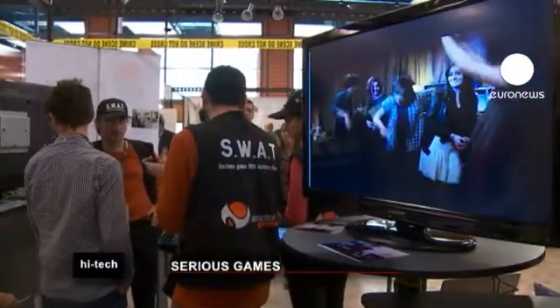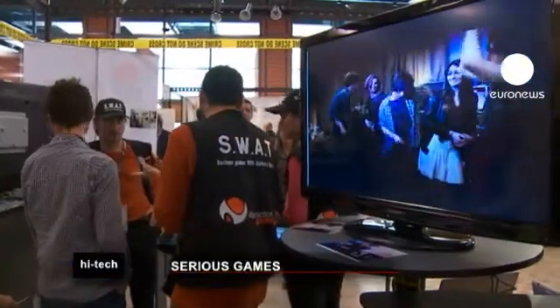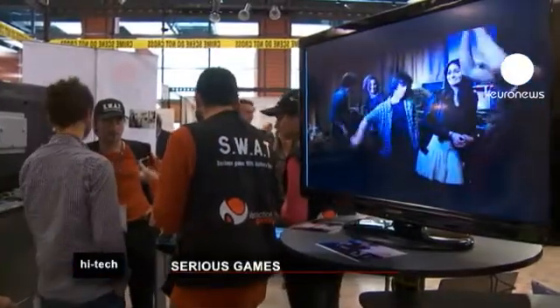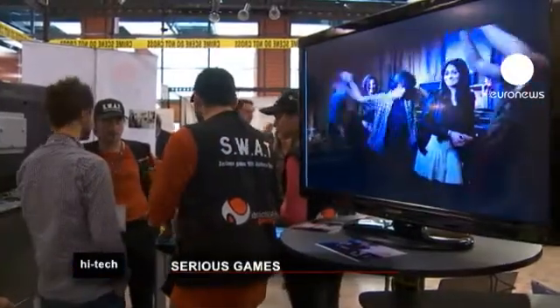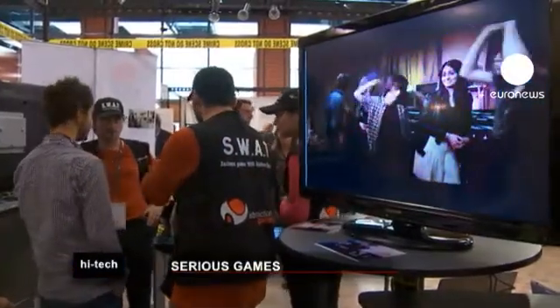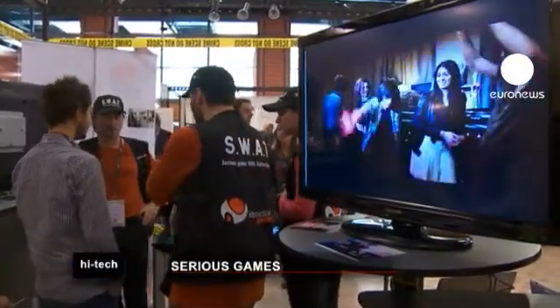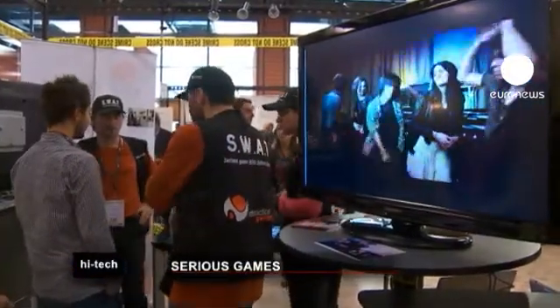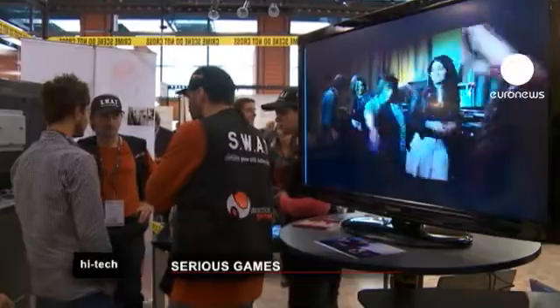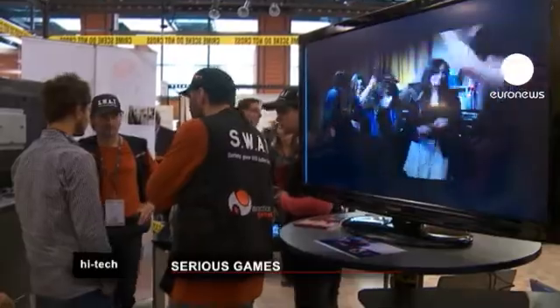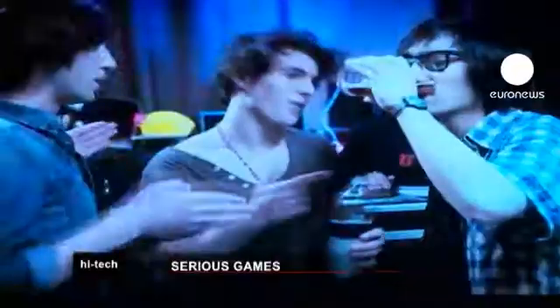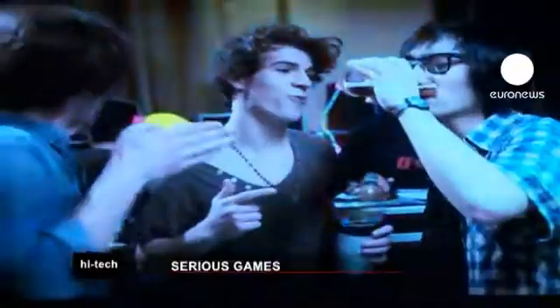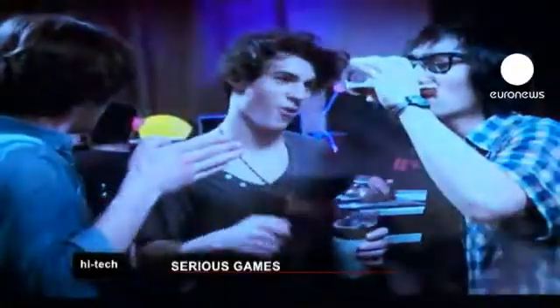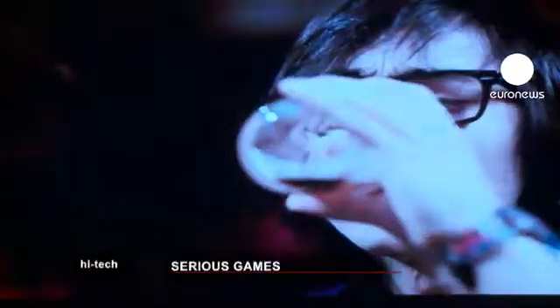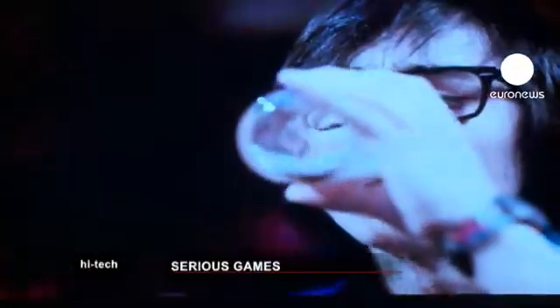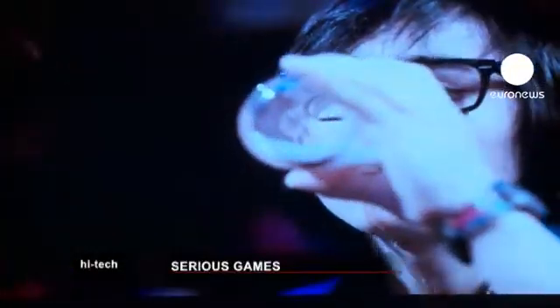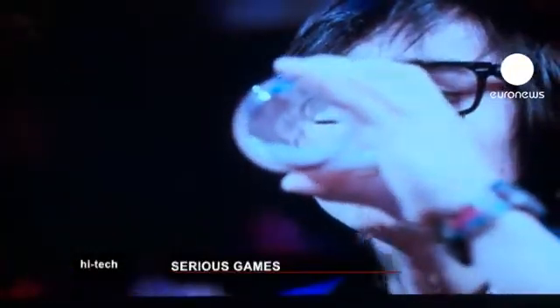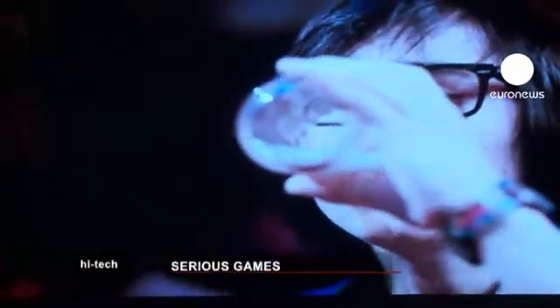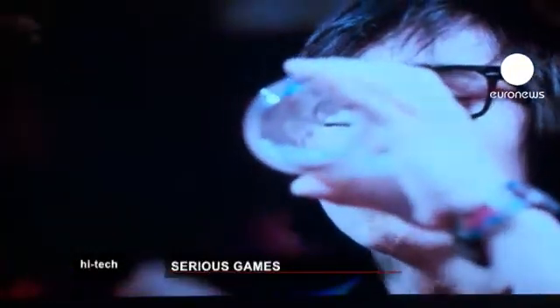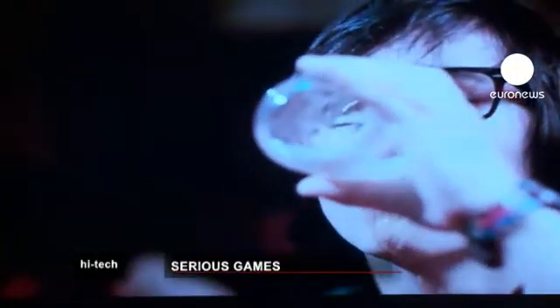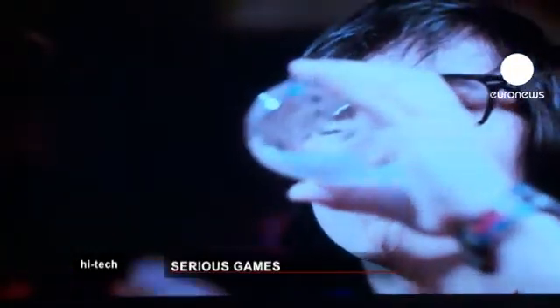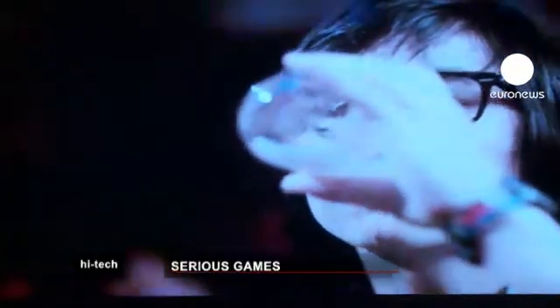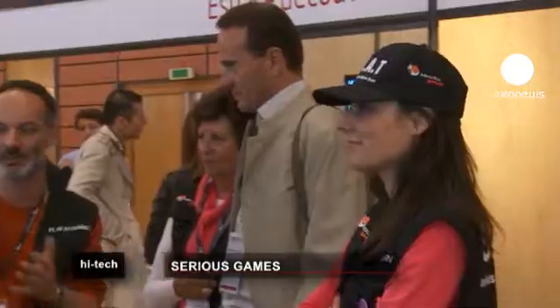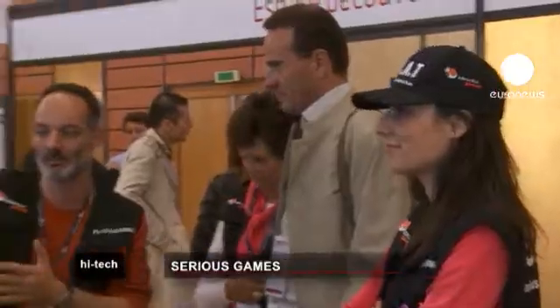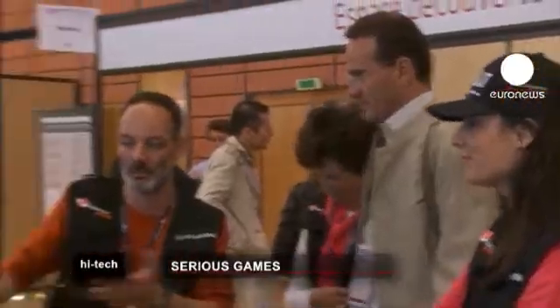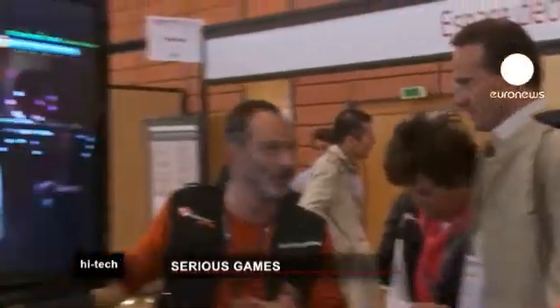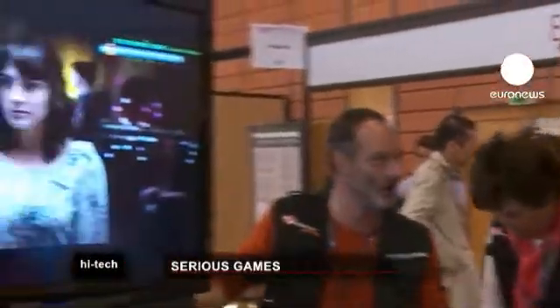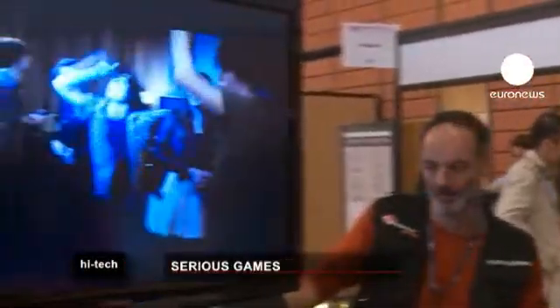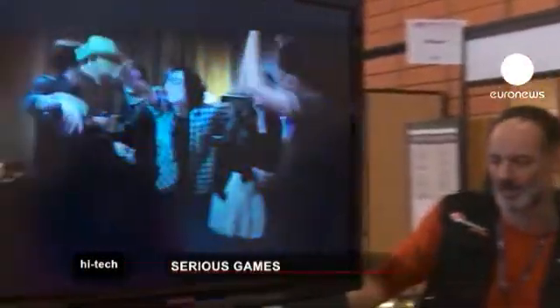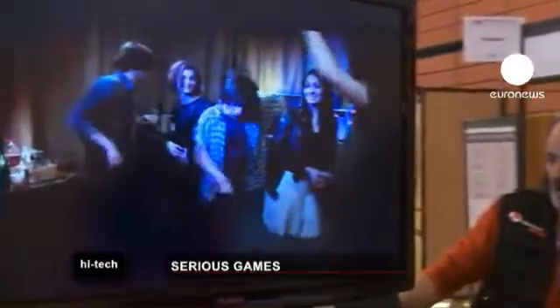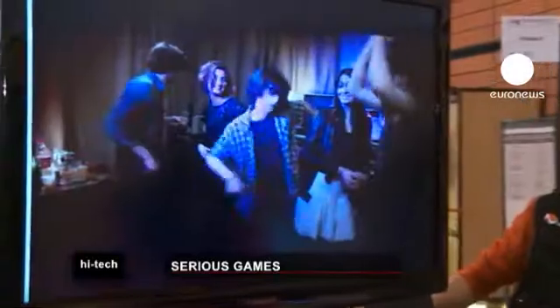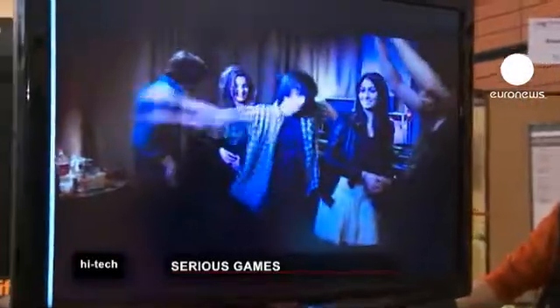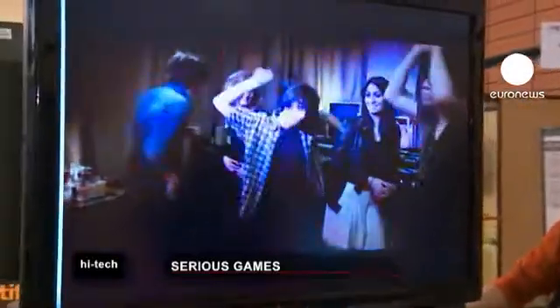Another game informs young people about the dangers of abusing alcohol in a graphic manner.